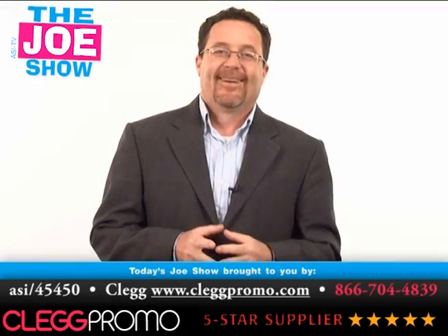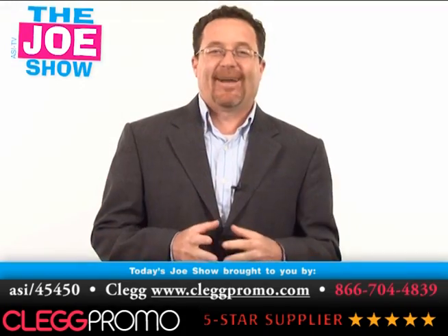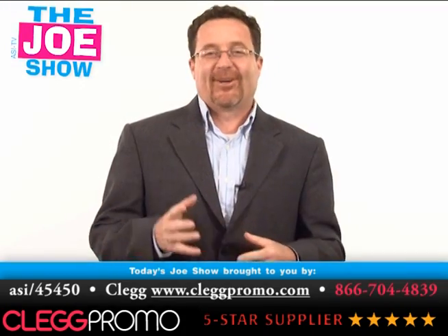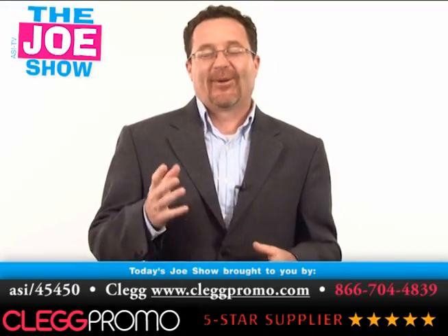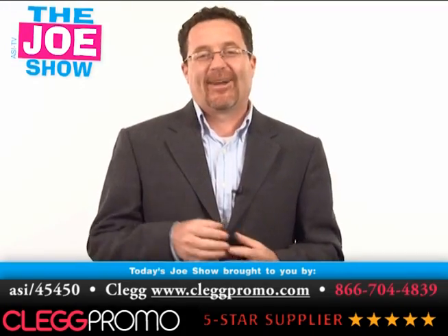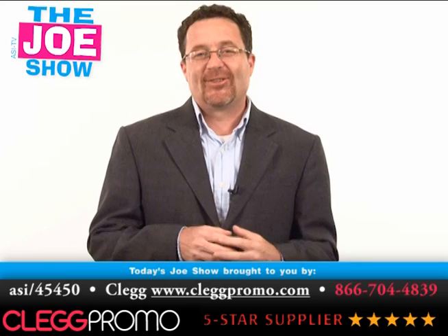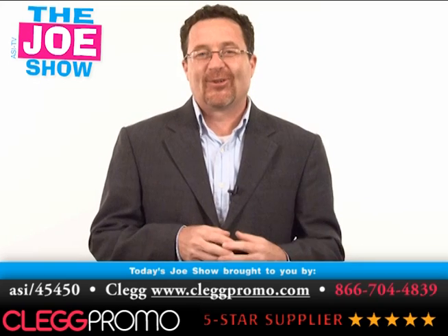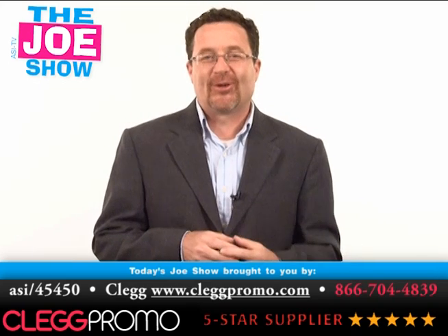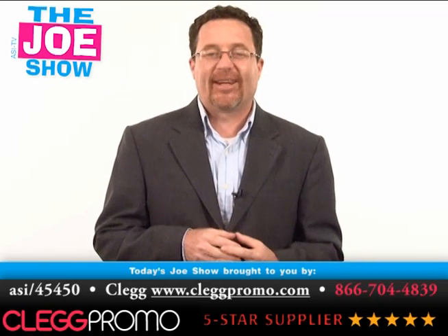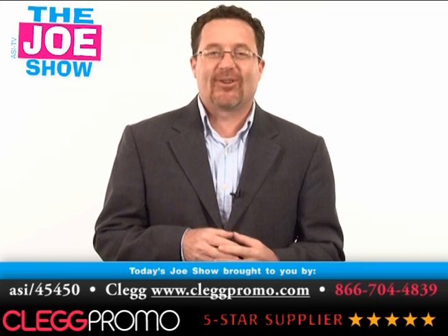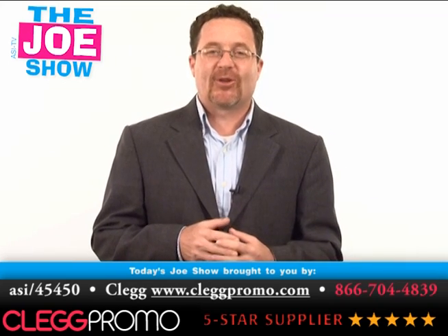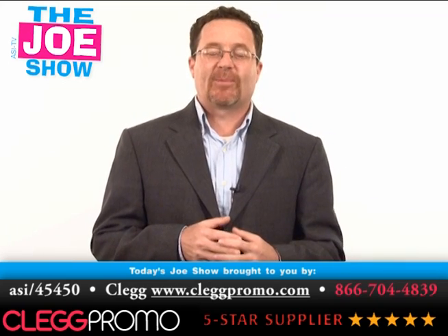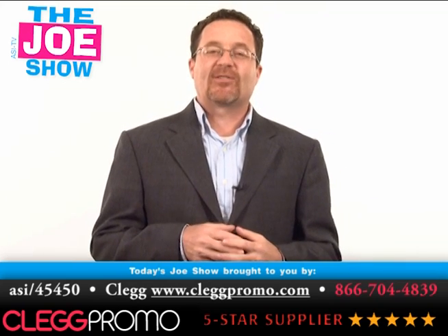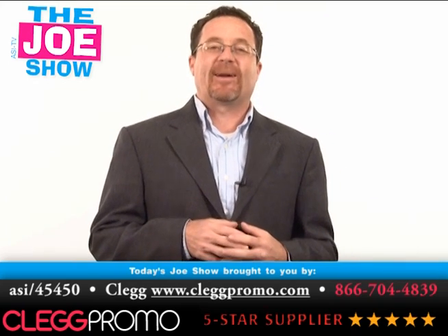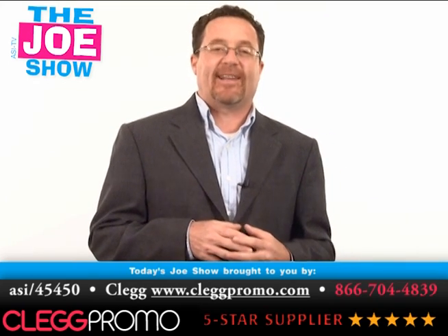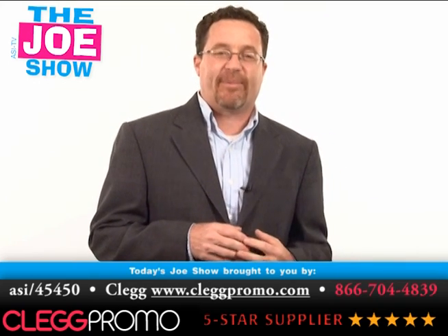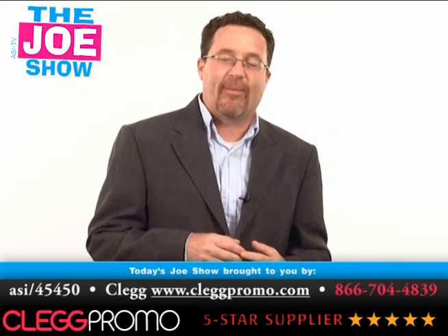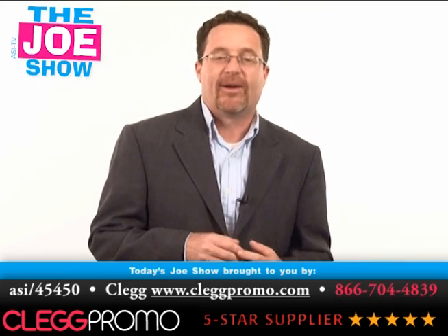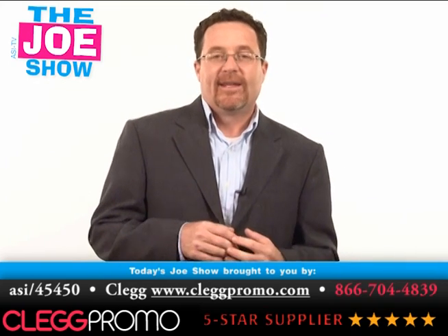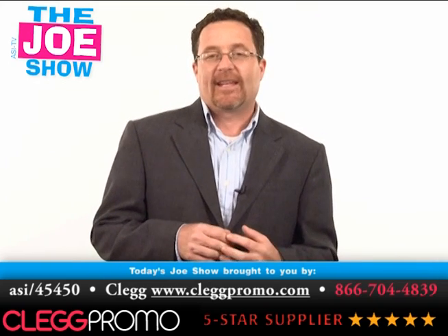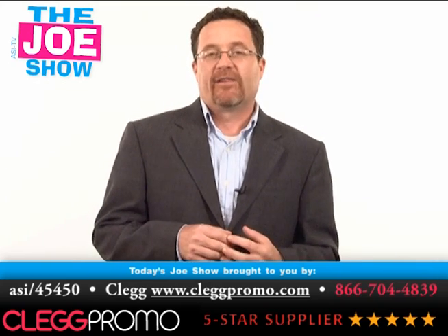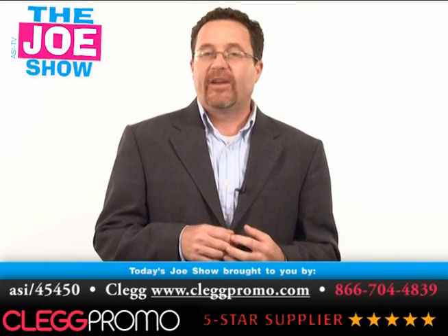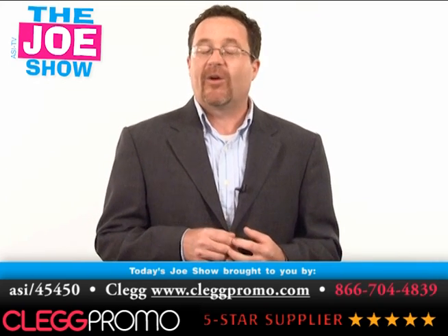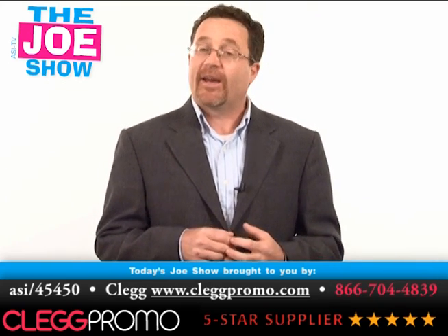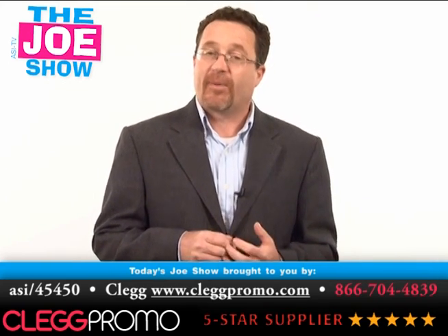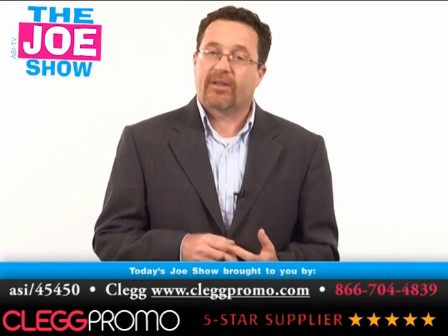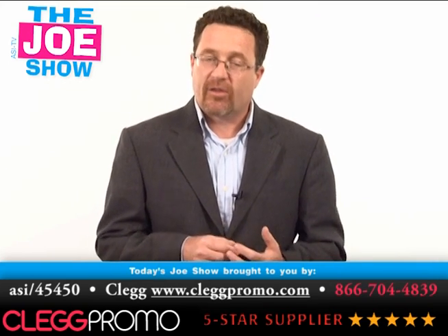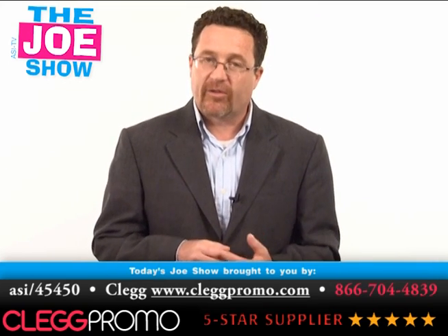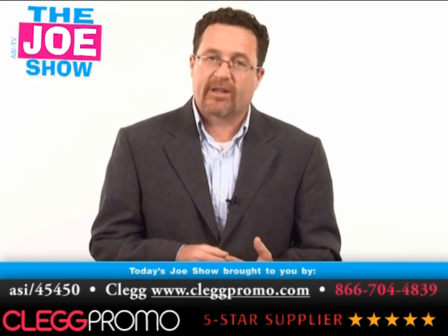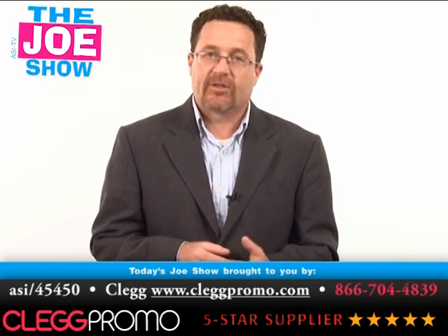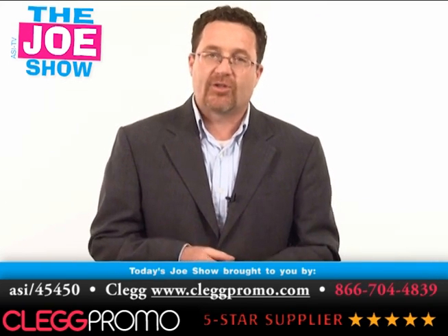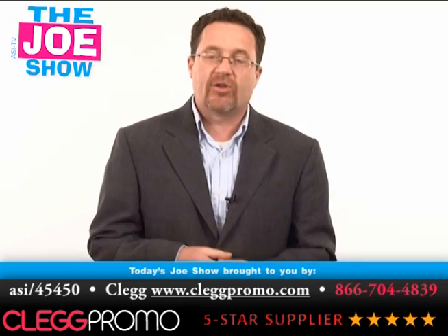Hi, I'm Joe Hale. You're watching The Joe Show. Today's Joe Show is sponsored by Klug Promo, and at the end of the video I have a product of theirs that I'd like to show you.